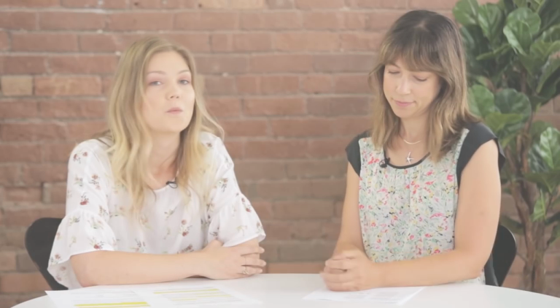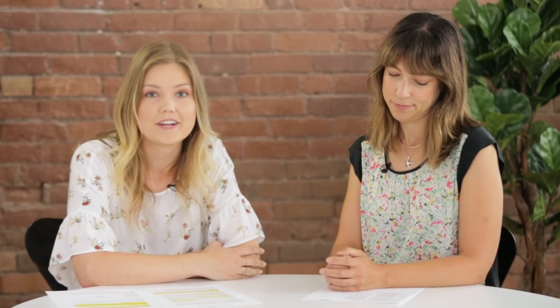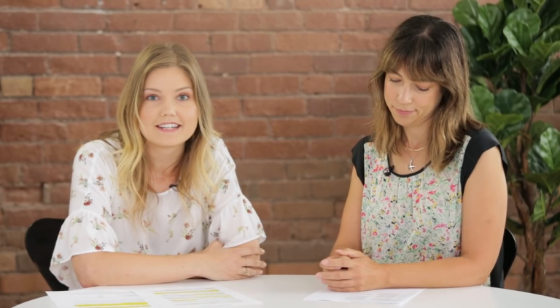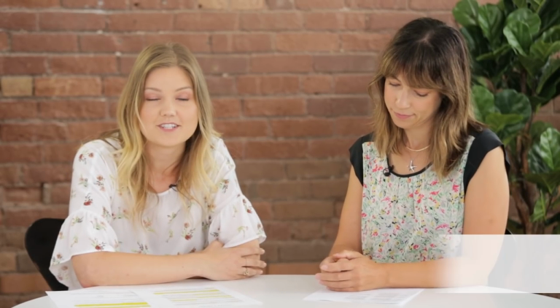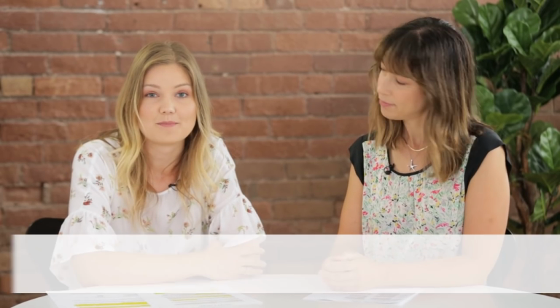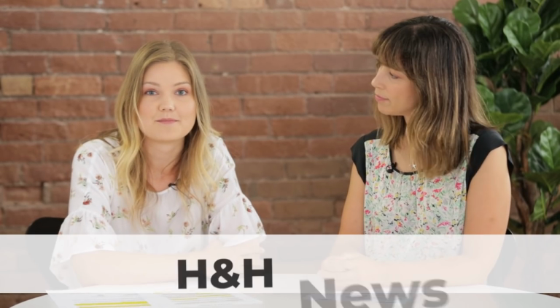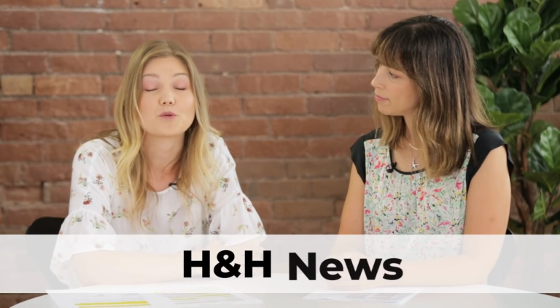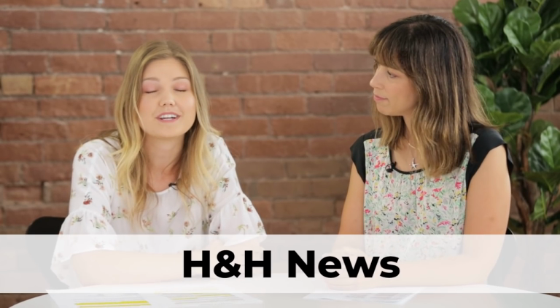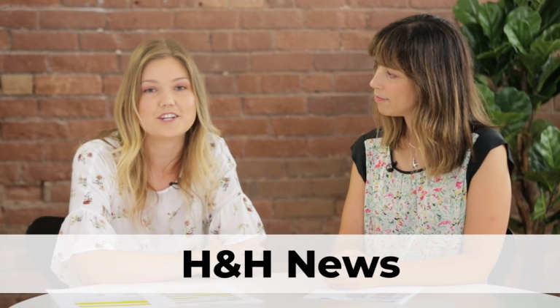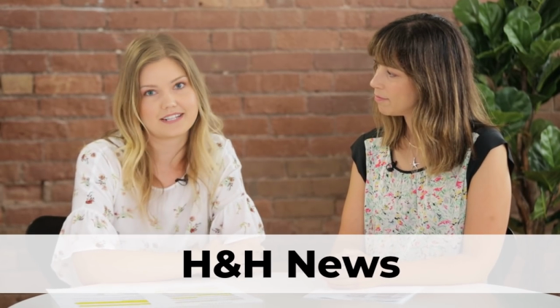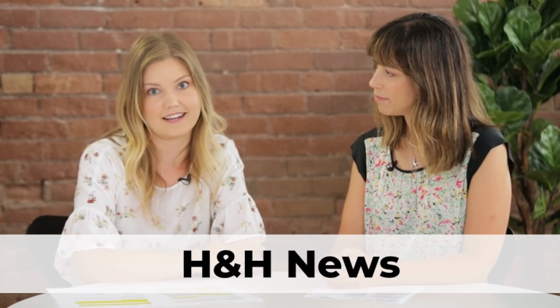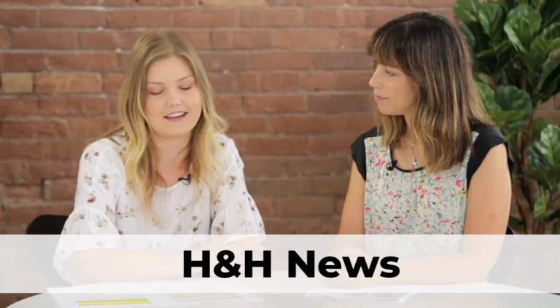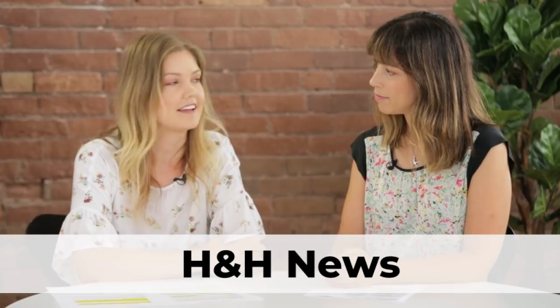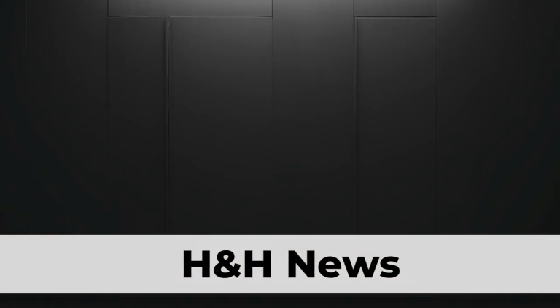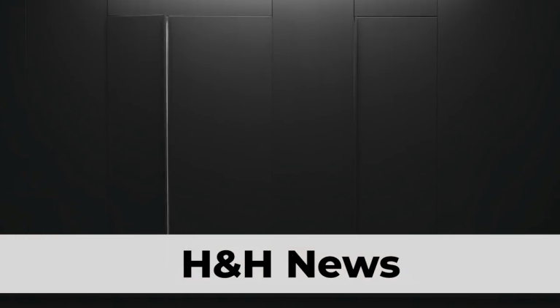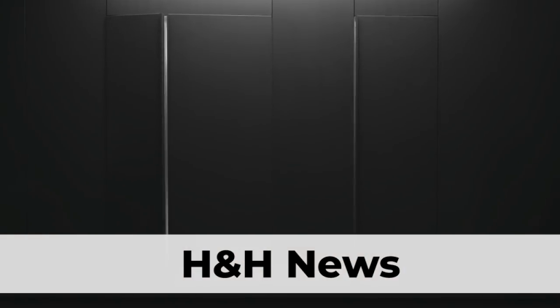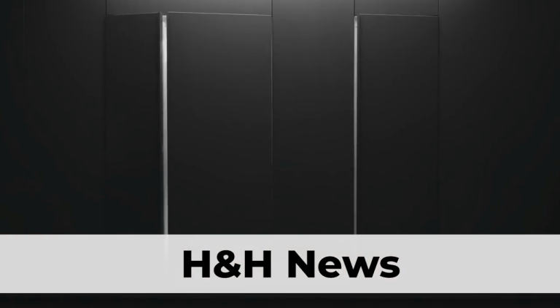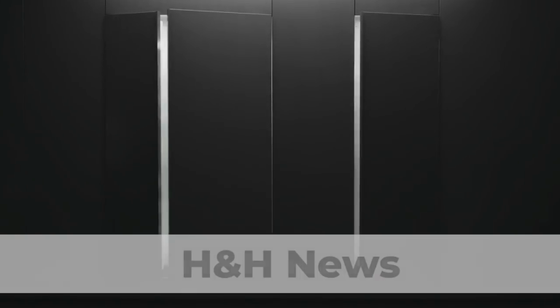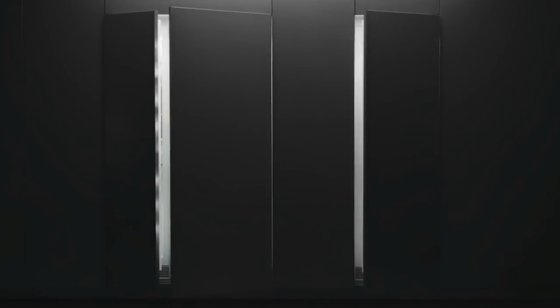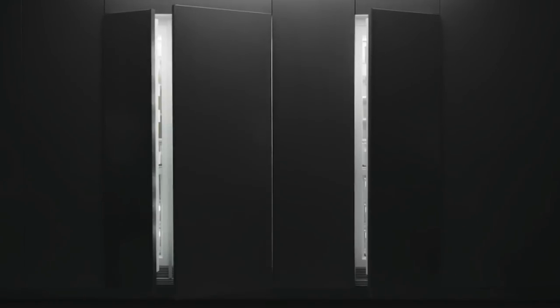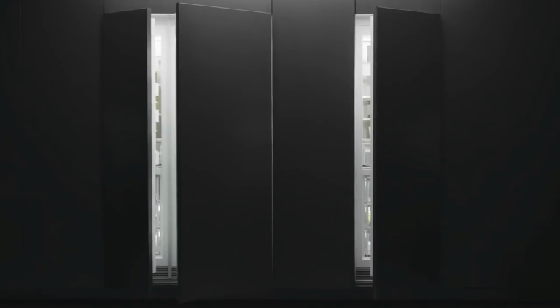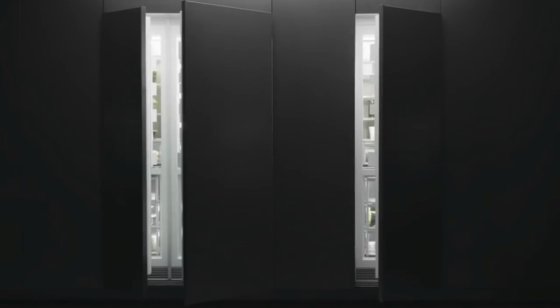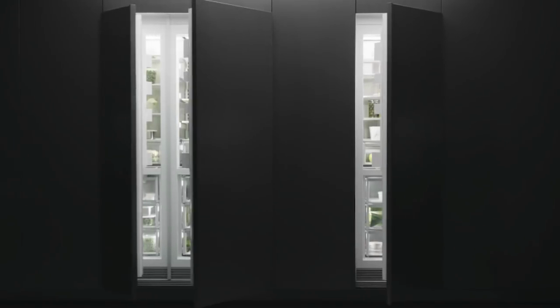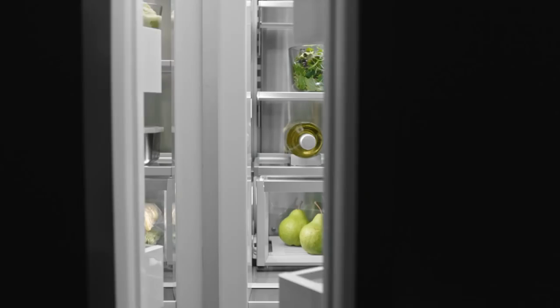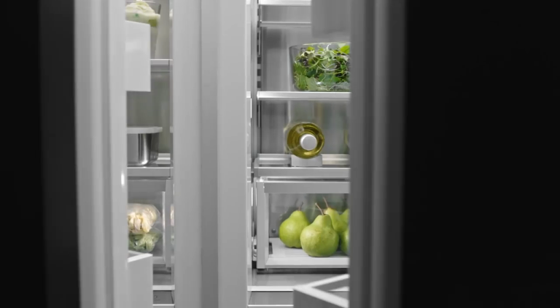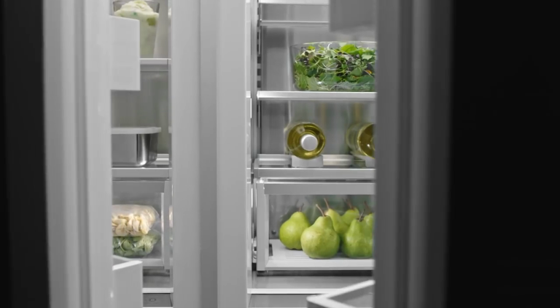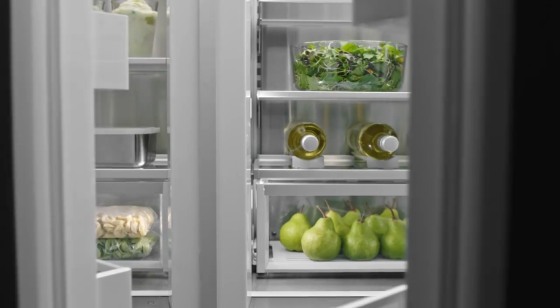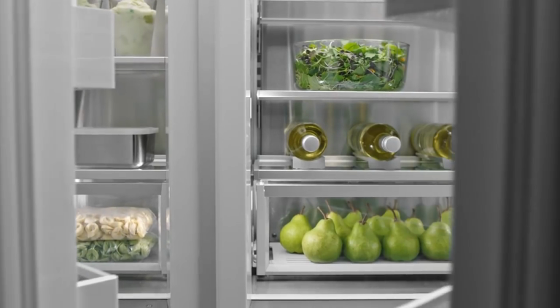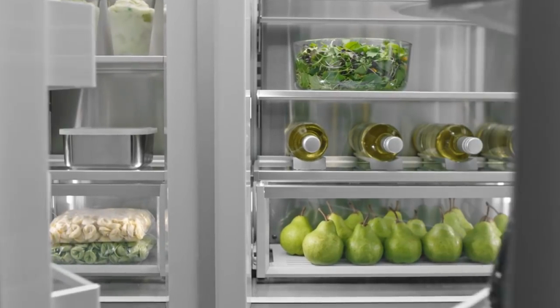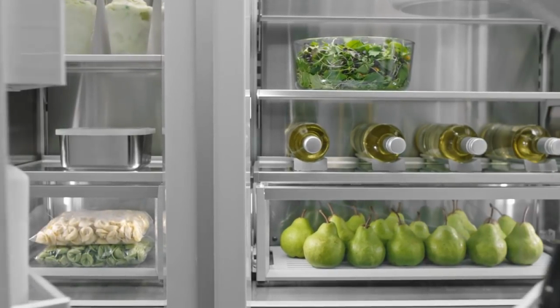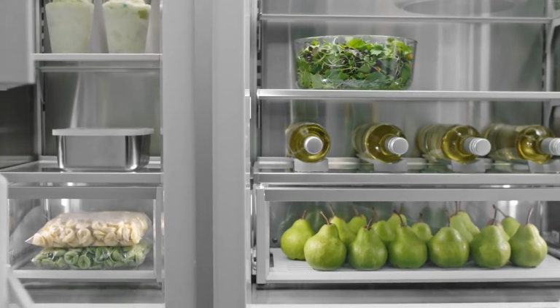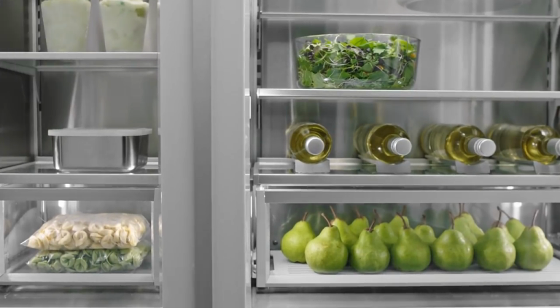We're here today to talk about something really new and exciting — the brand new integrated column refrigerators and freezers from Fisher & Paykel.